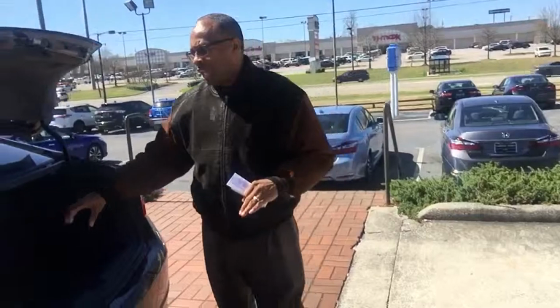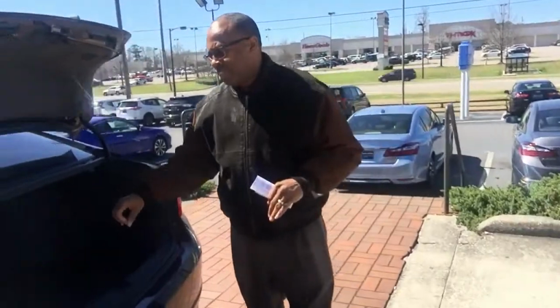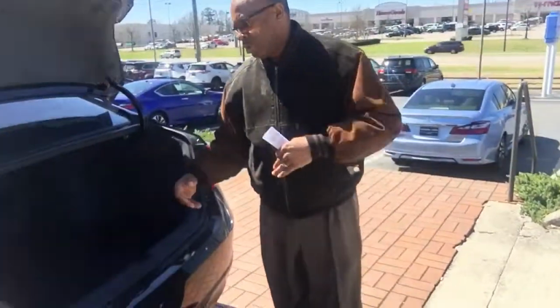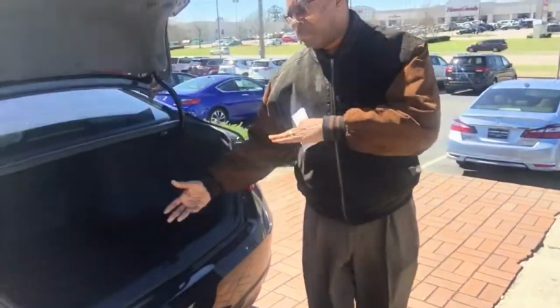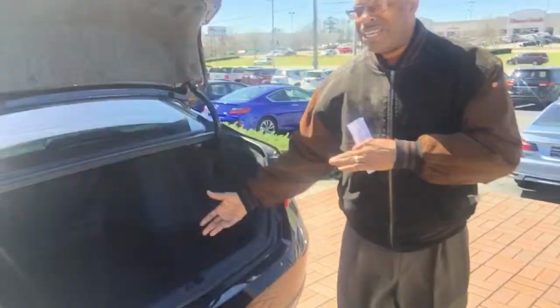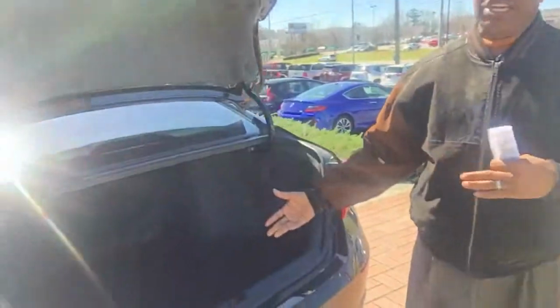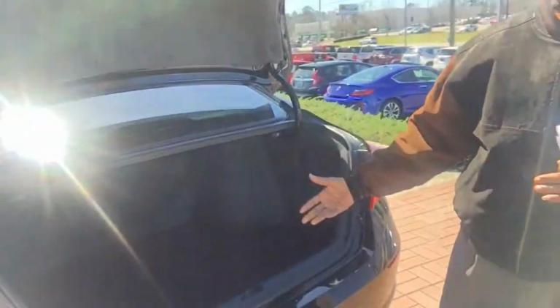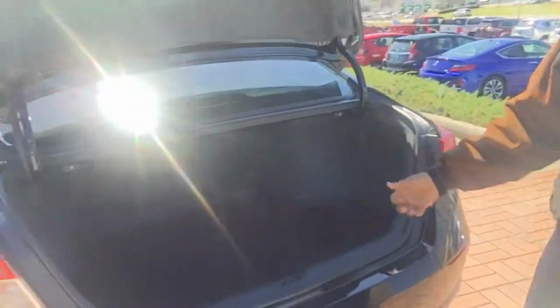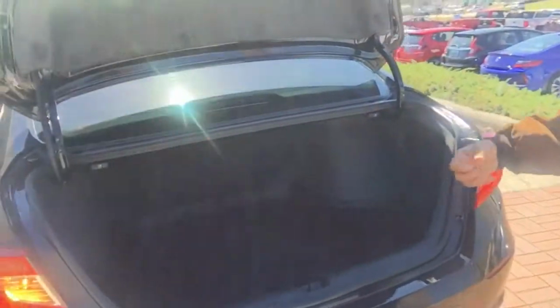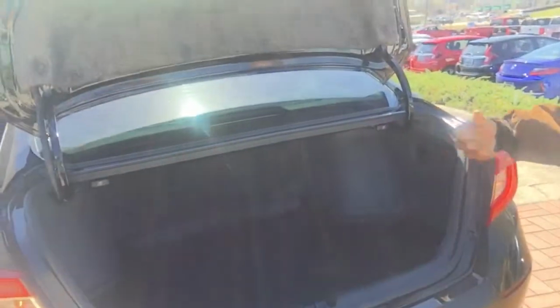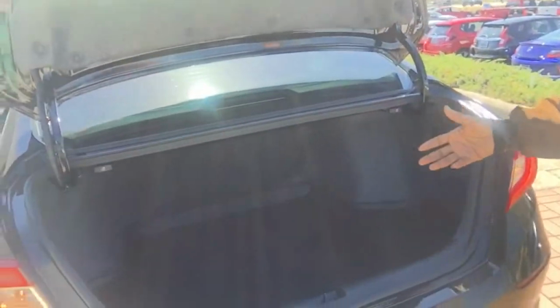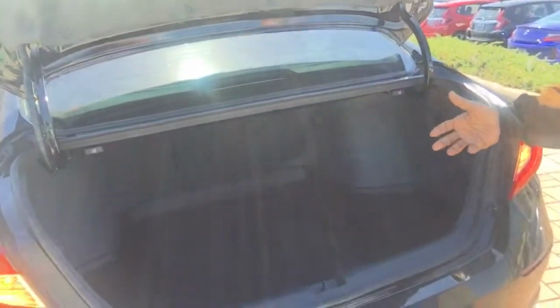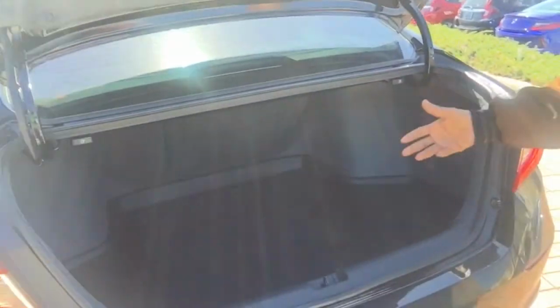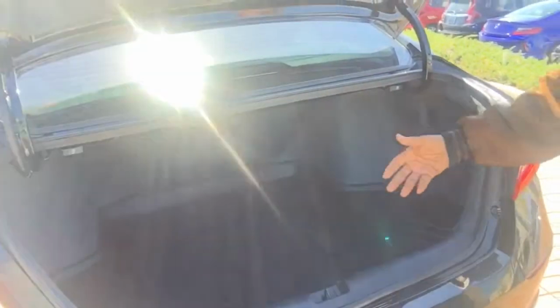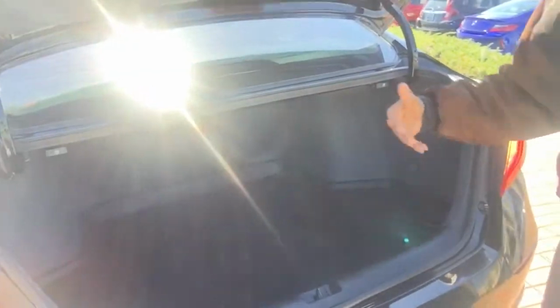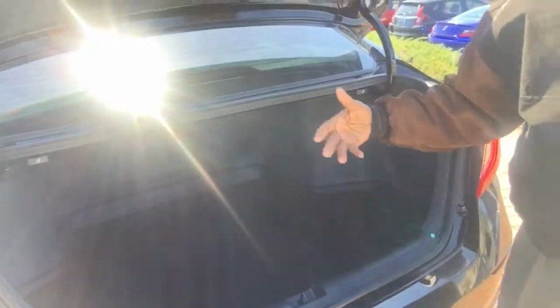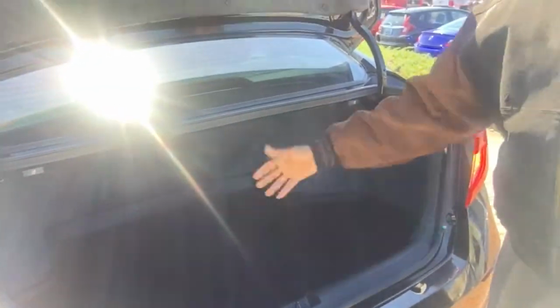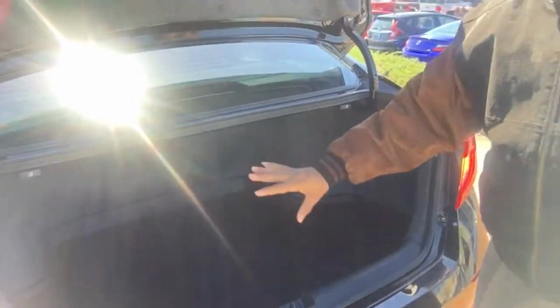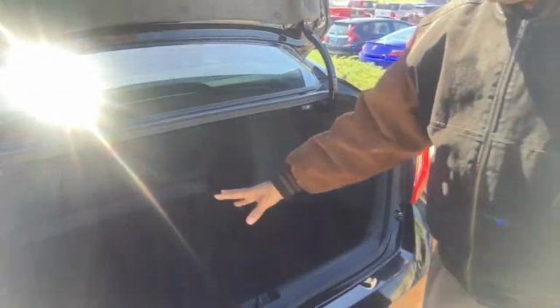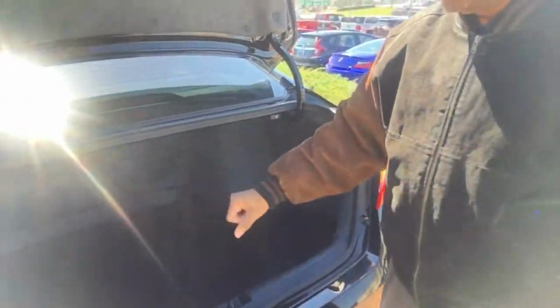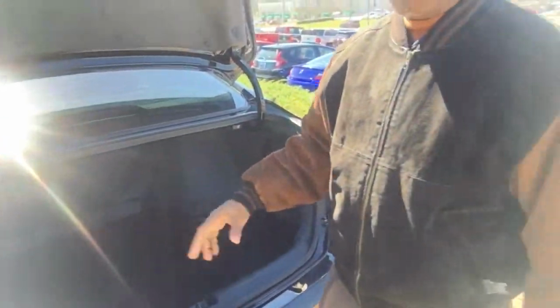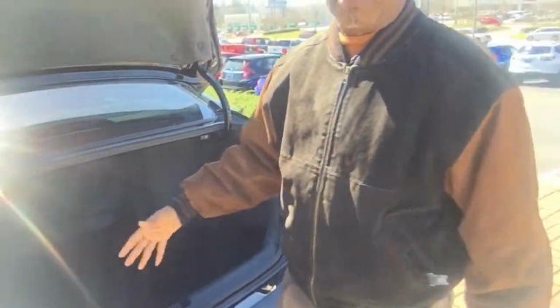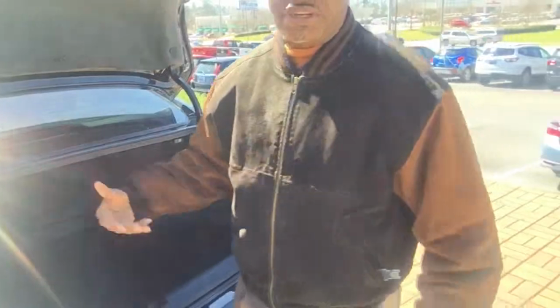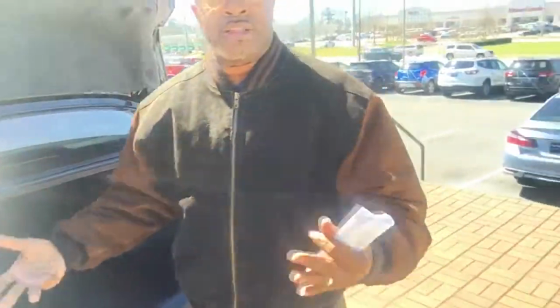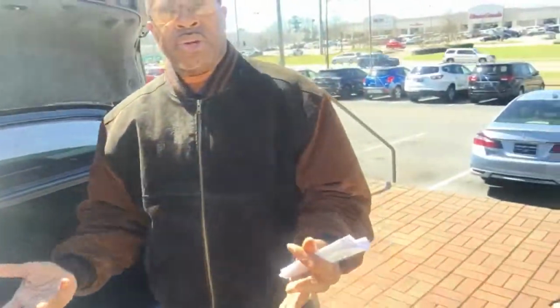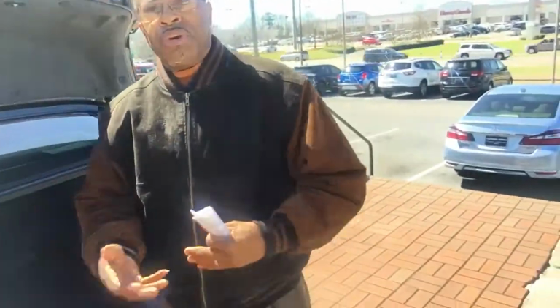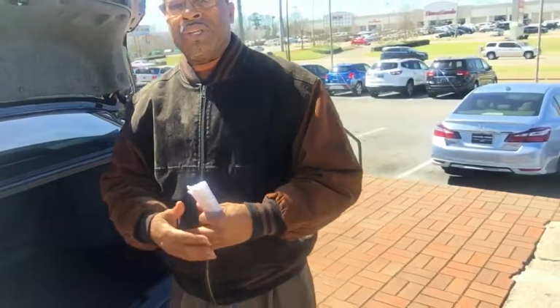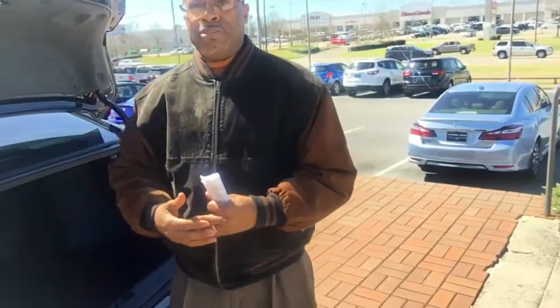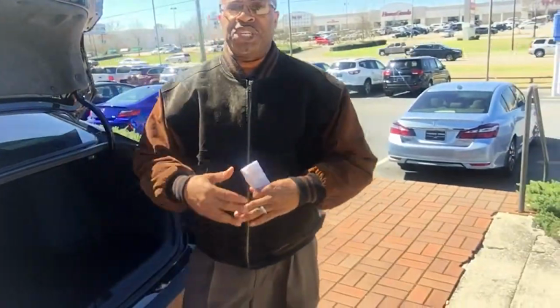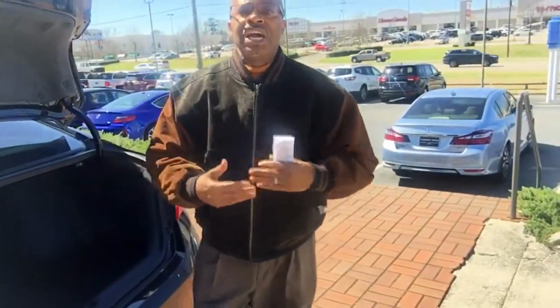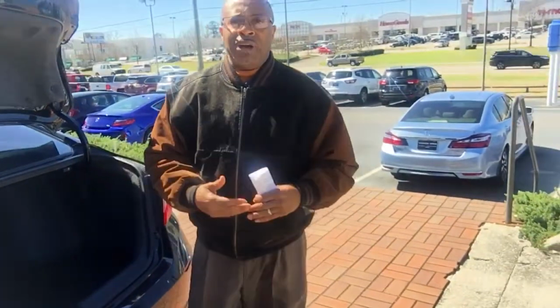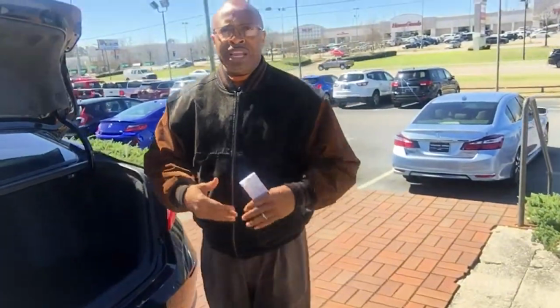Lovely trunk space as you can see. It already has a trunk tray in case you ever spill something or you're going to the beach.